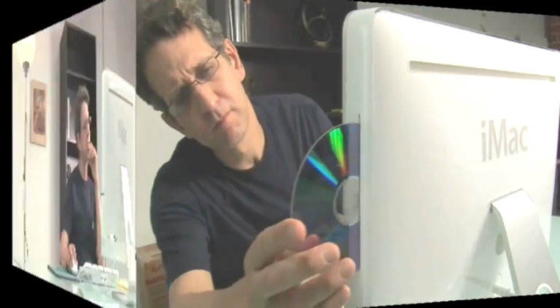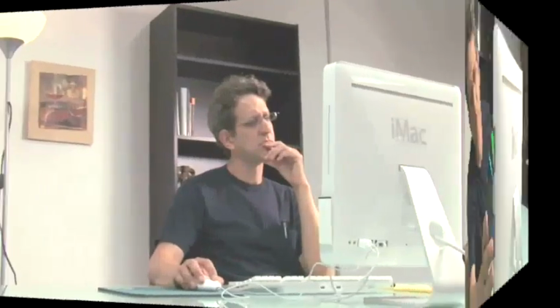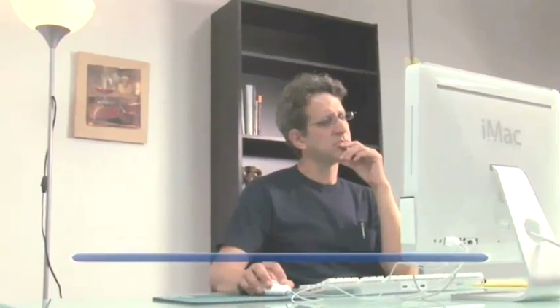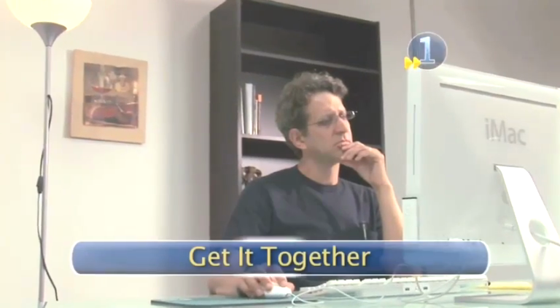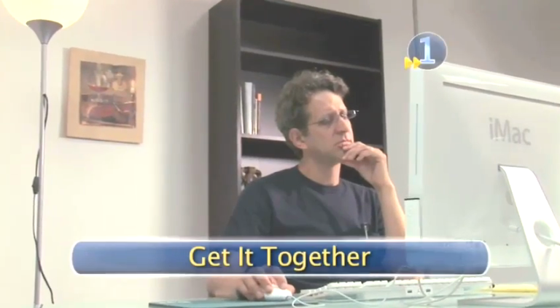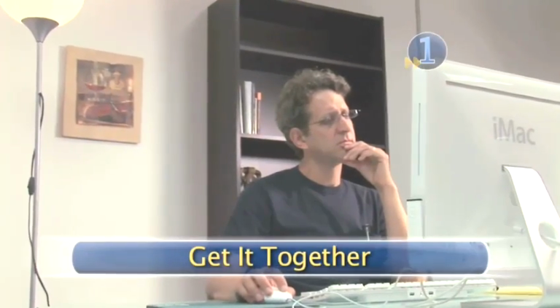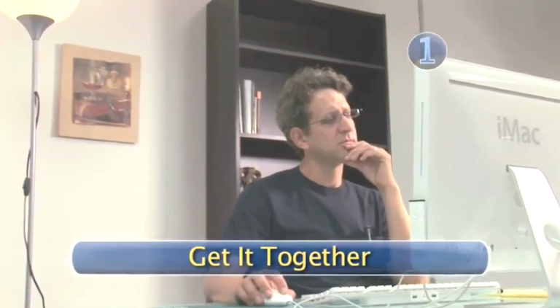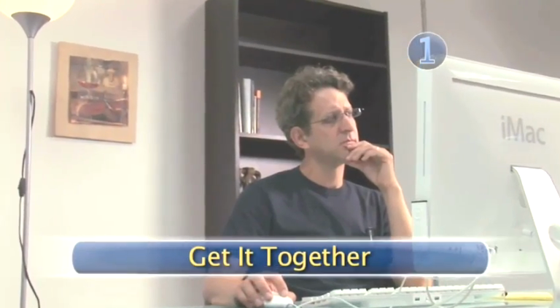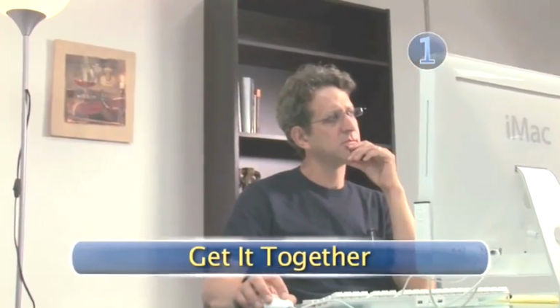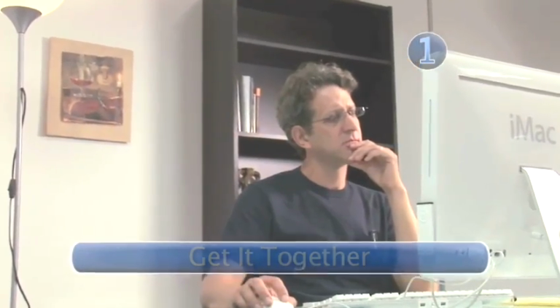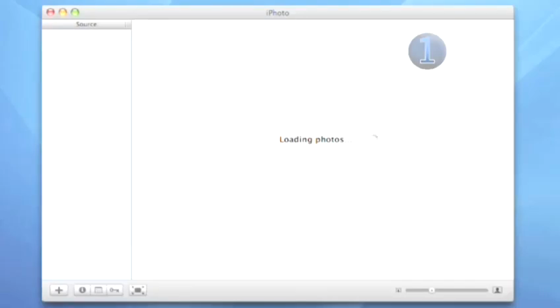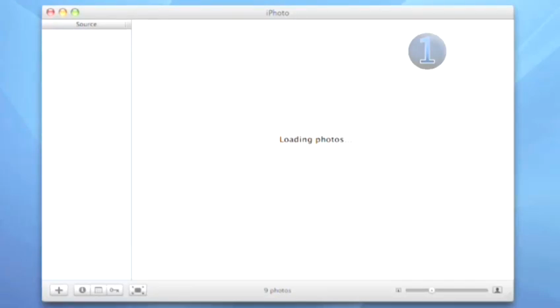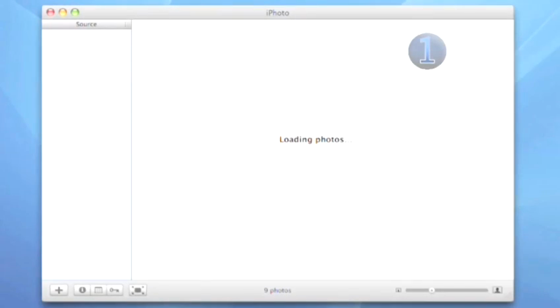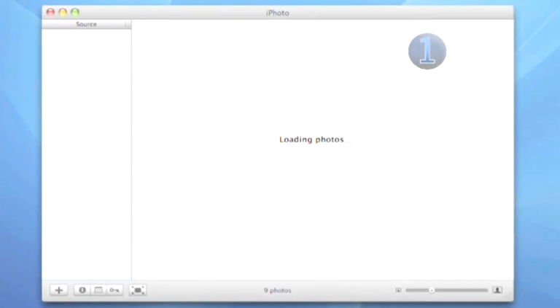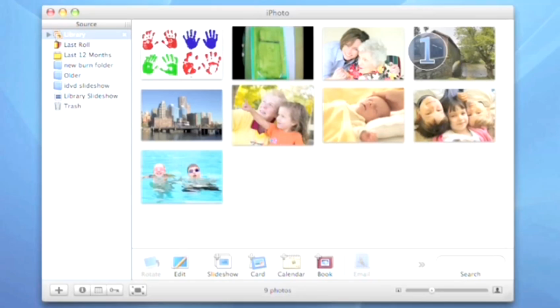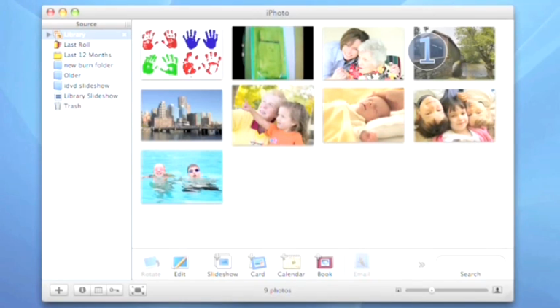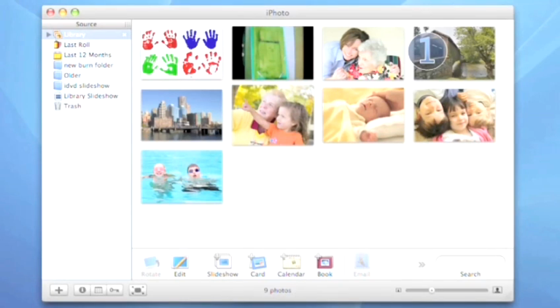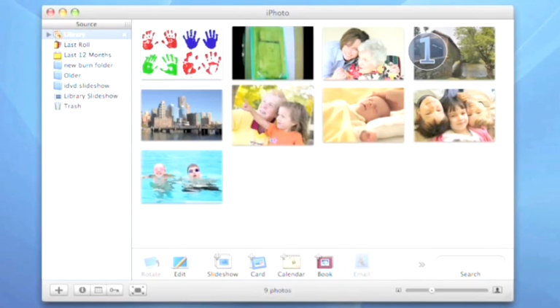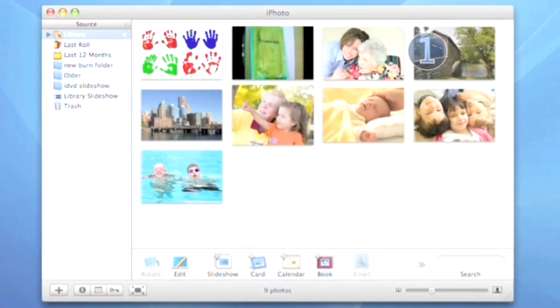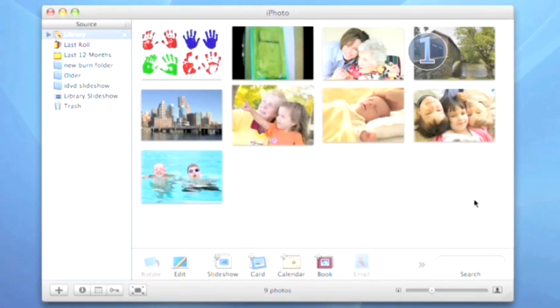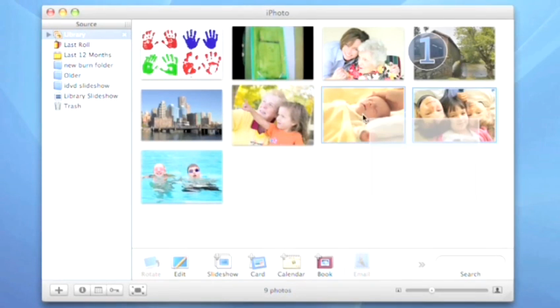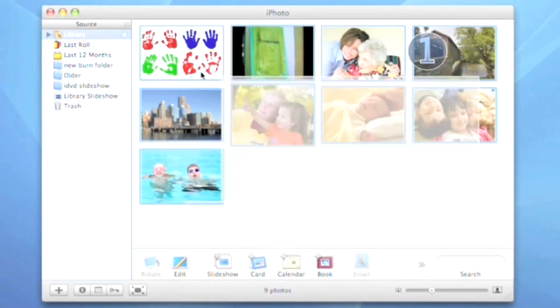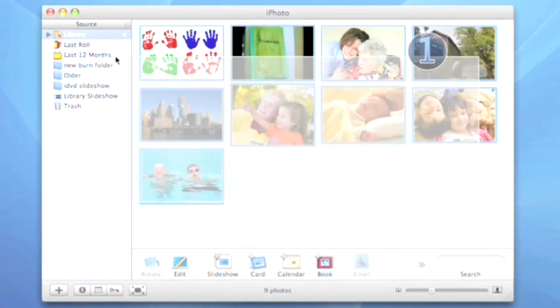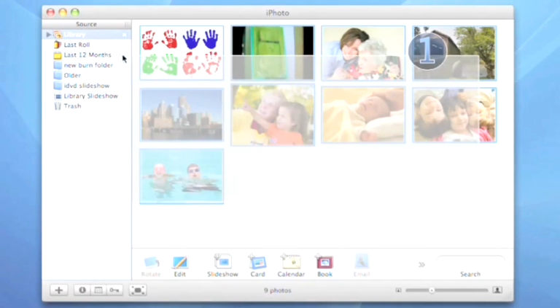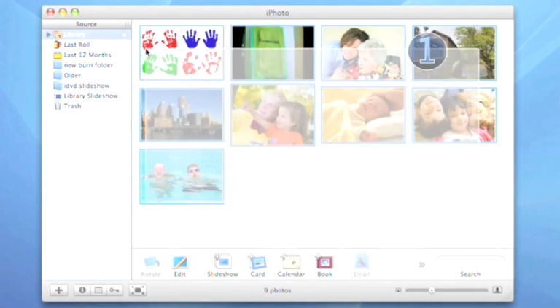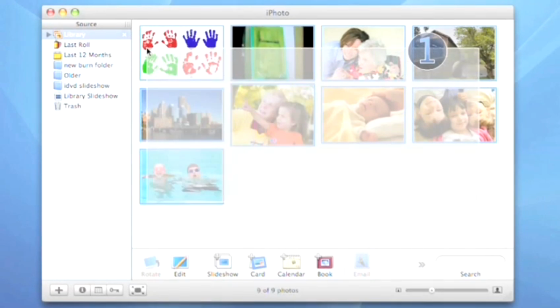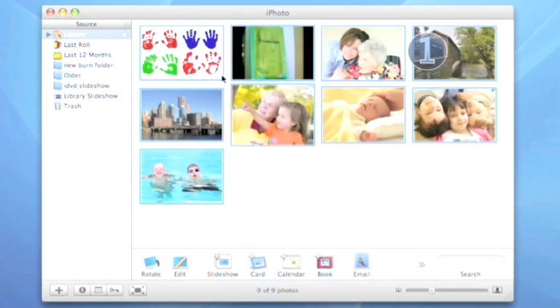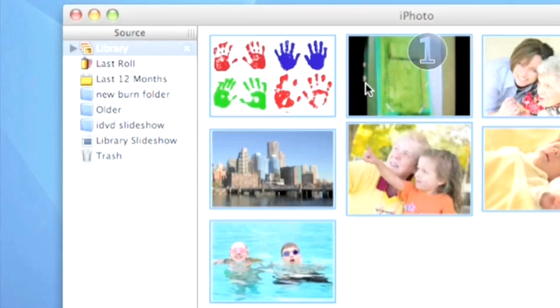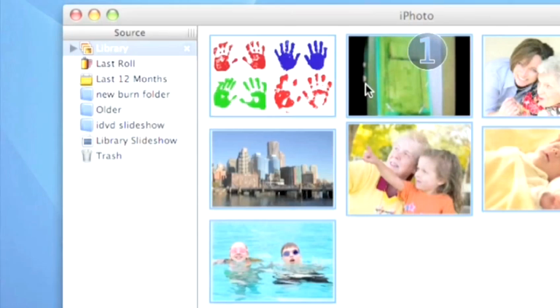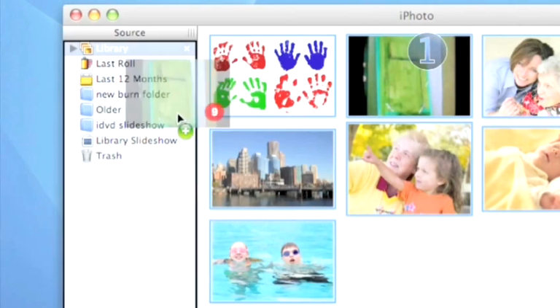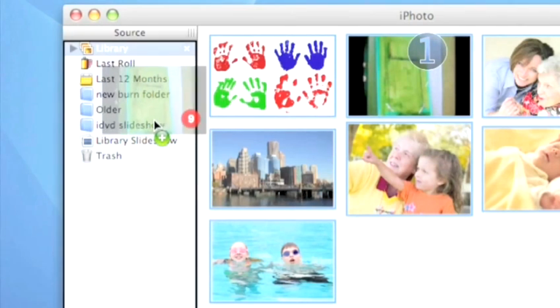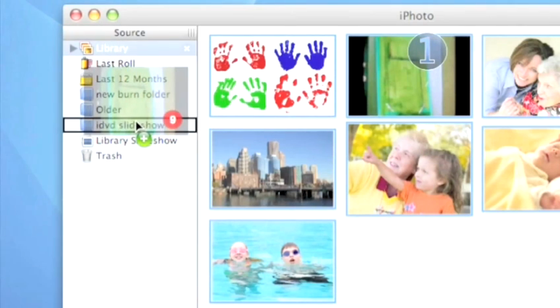Step 1: Get it together. Launch iPhoto and create a new album. Place all of the photos you wish to burn into the album.